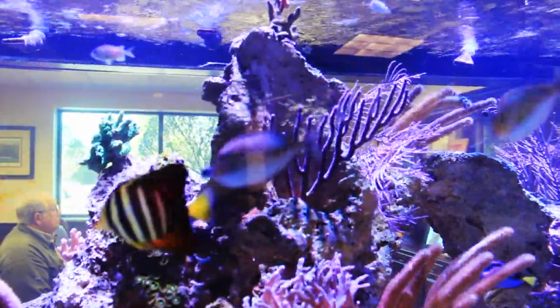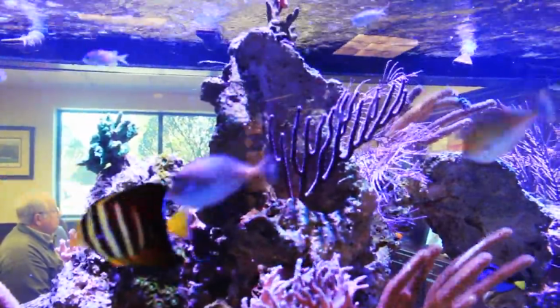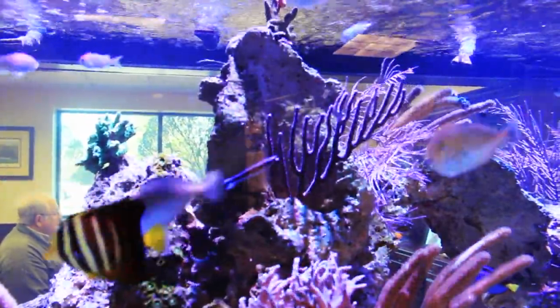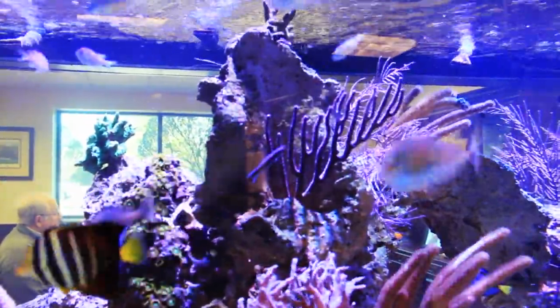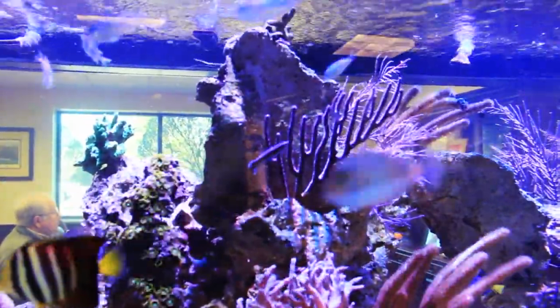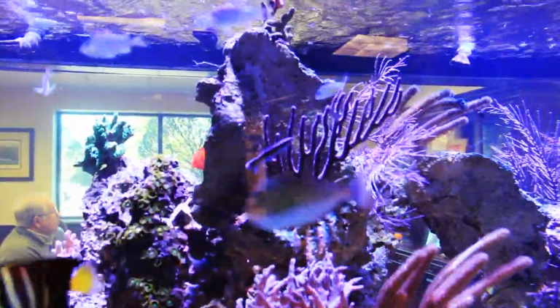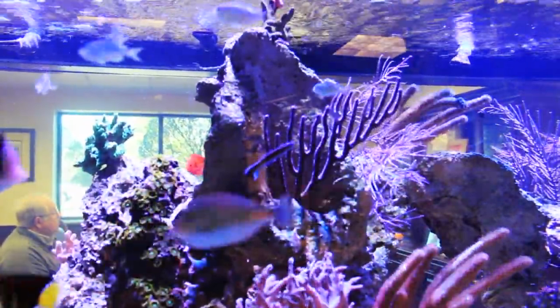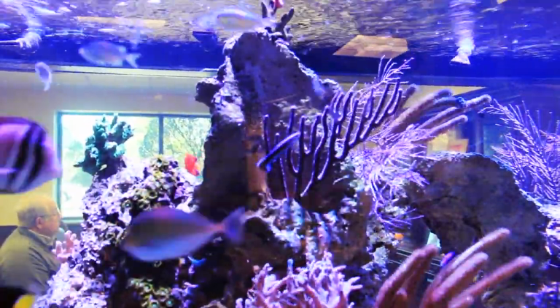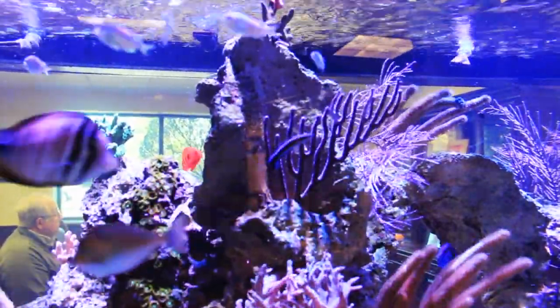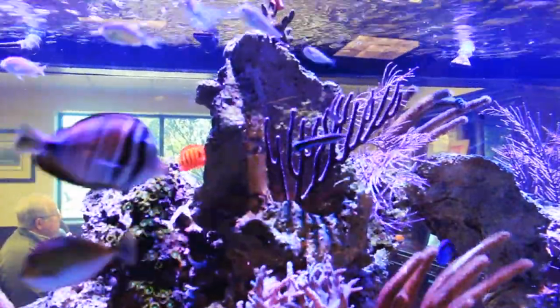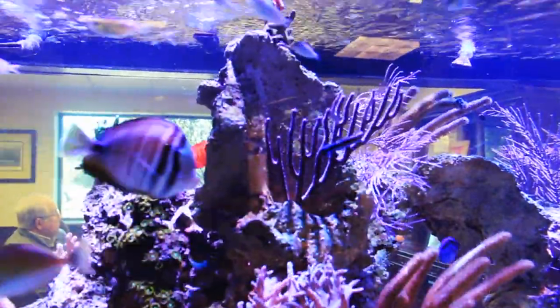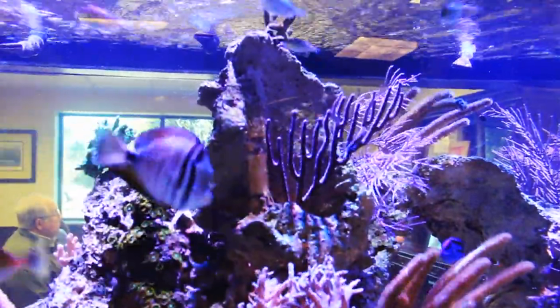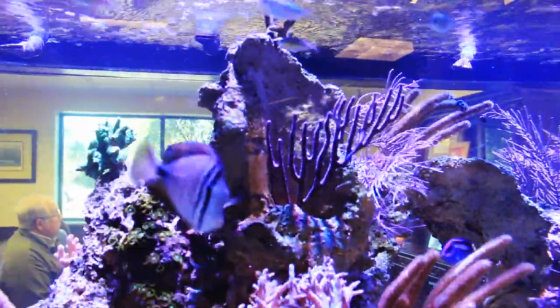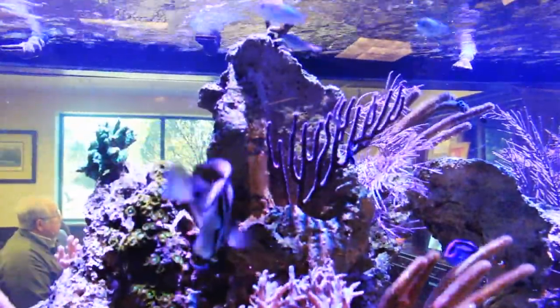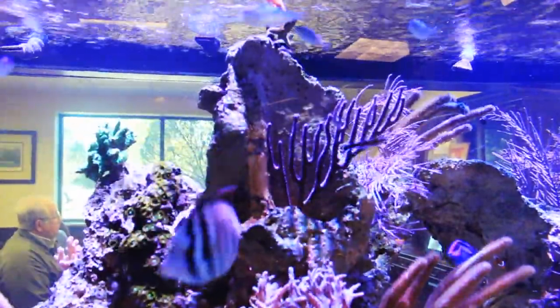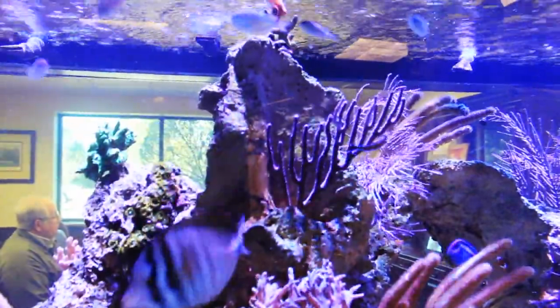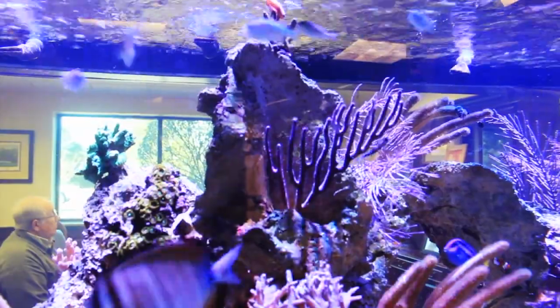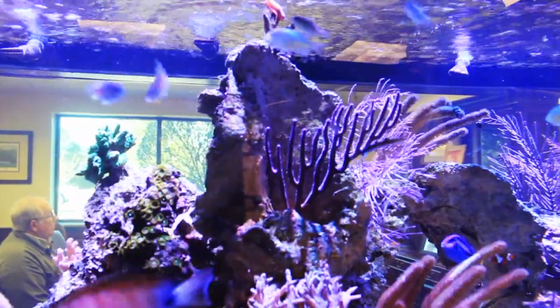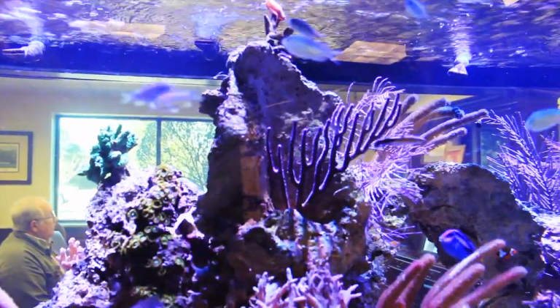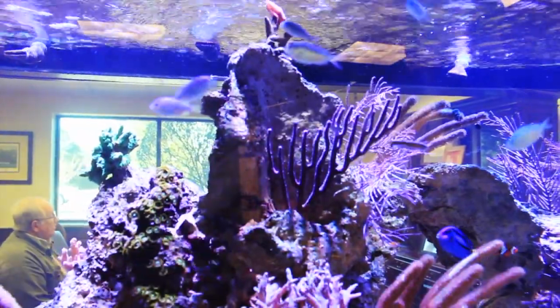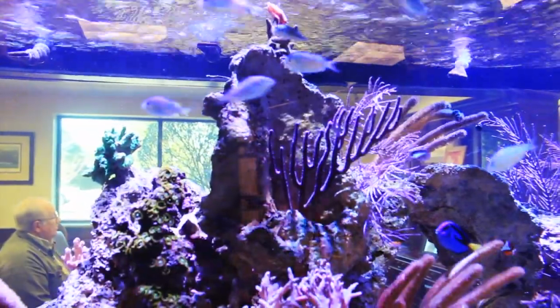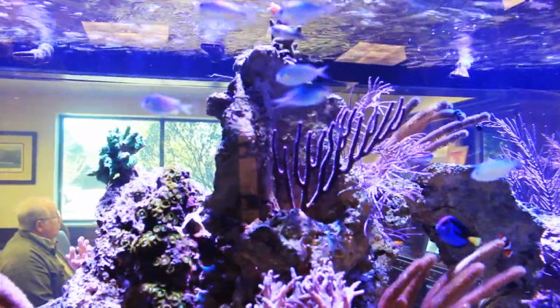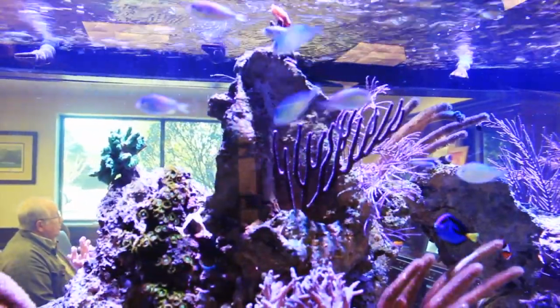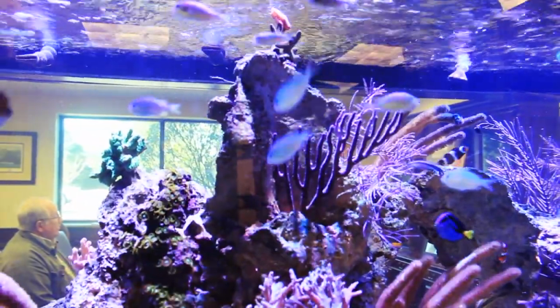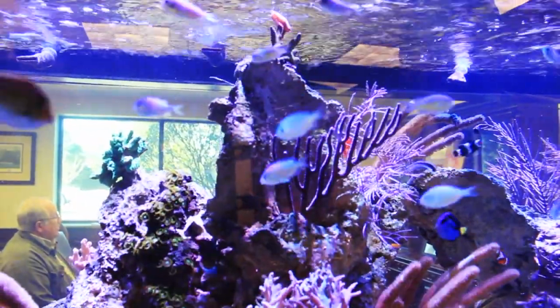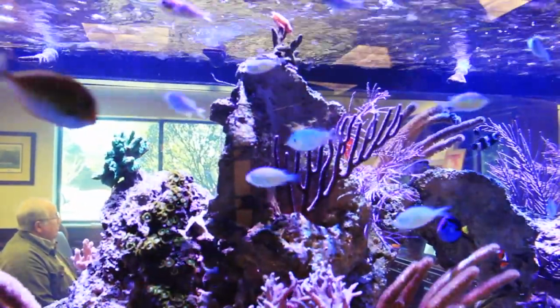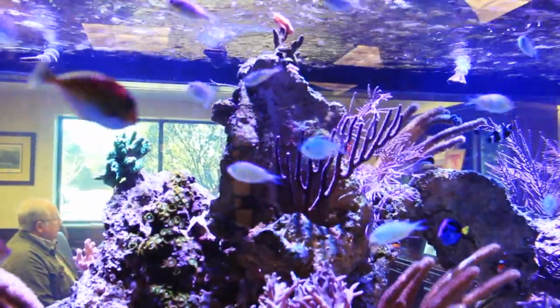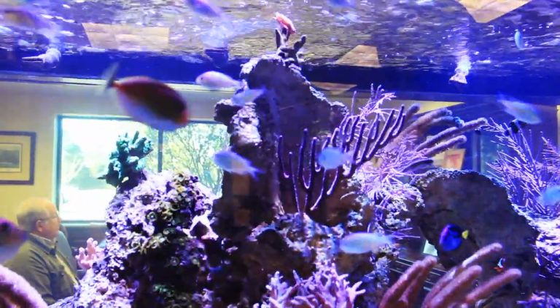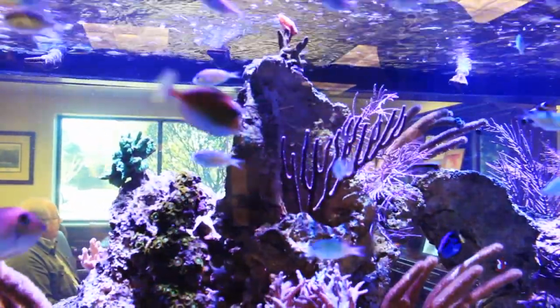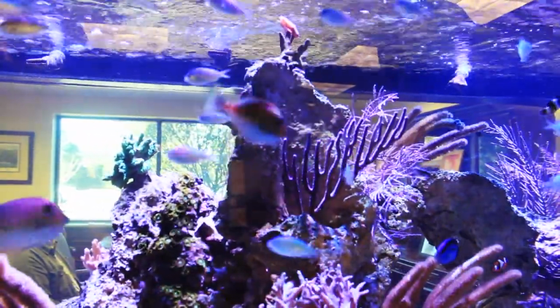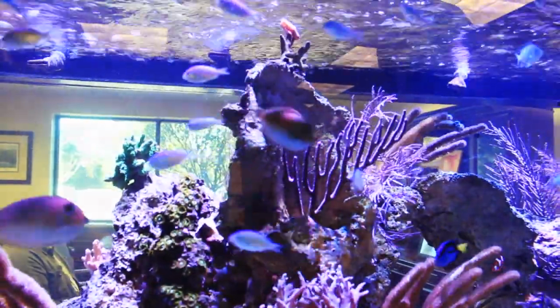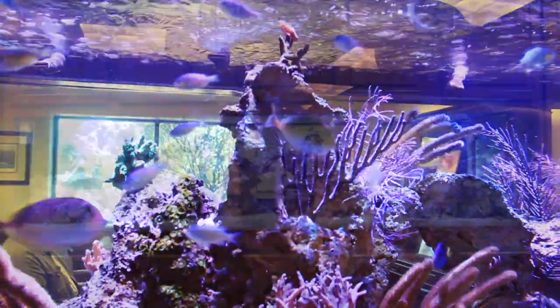Now they are parasitic, but they will not kill the gorgonian — they just partially feed on it and move on to the next animal.